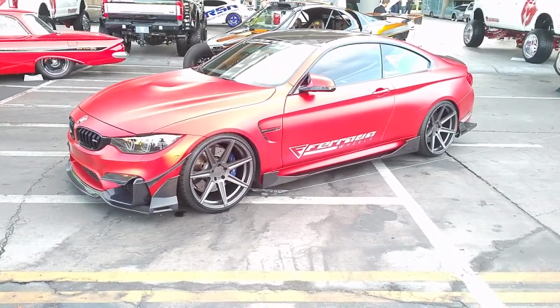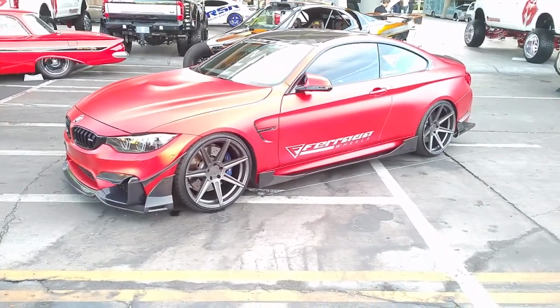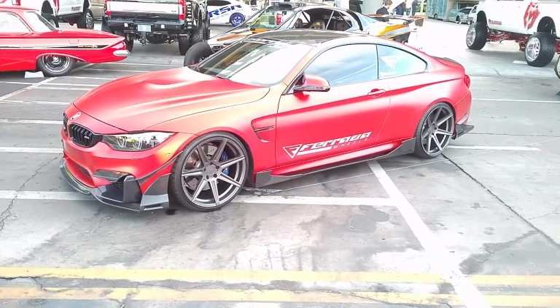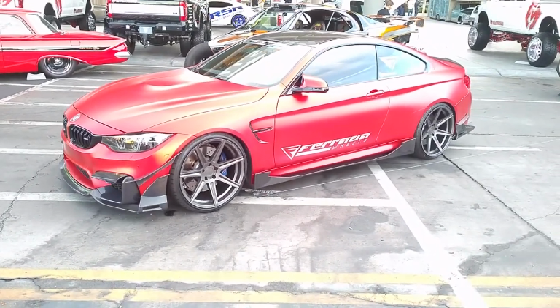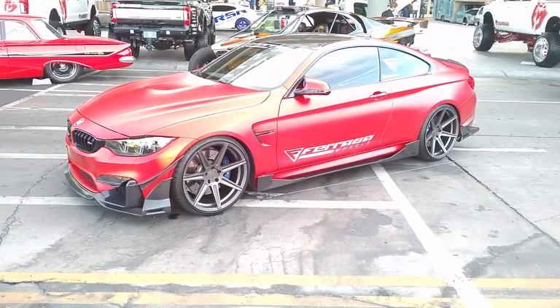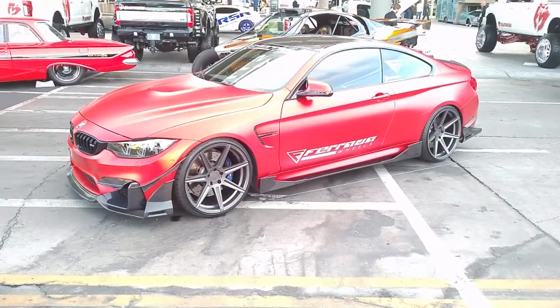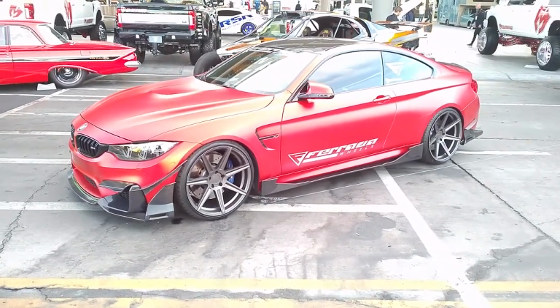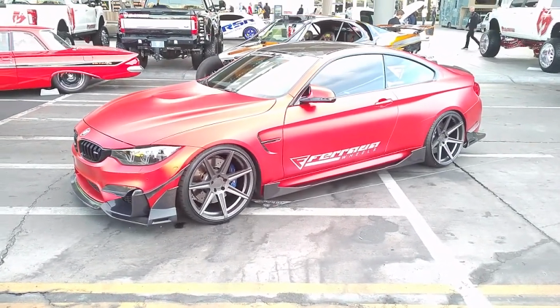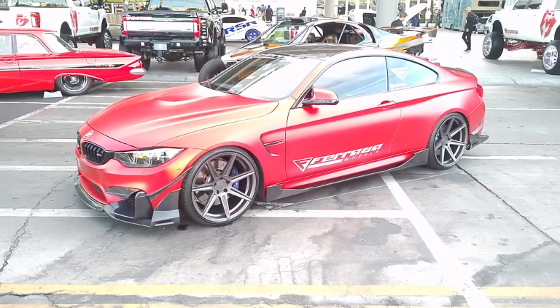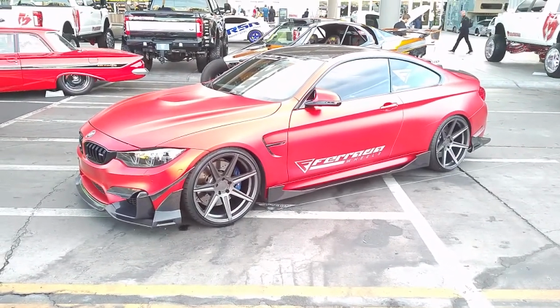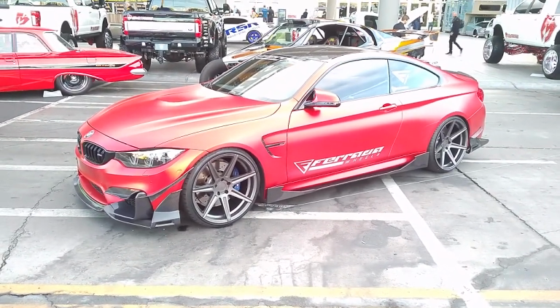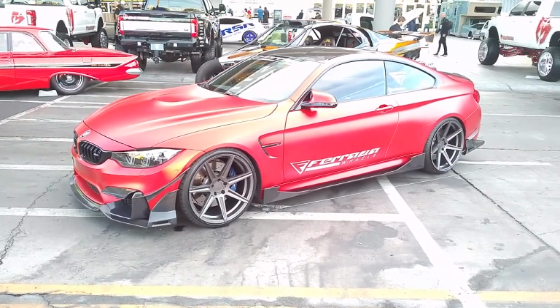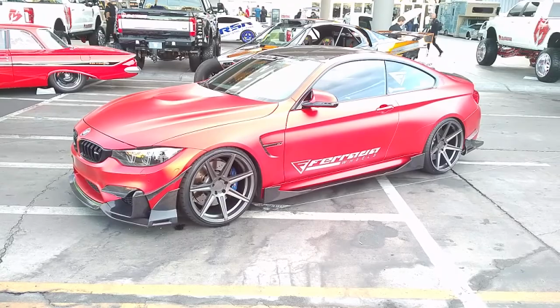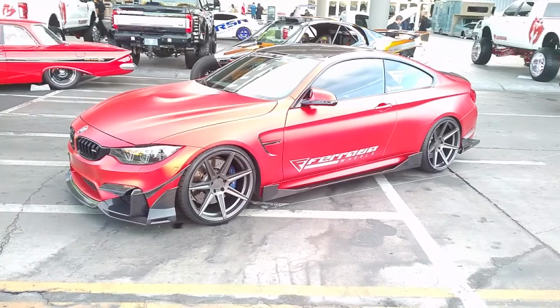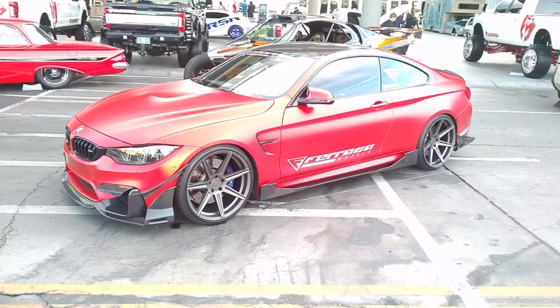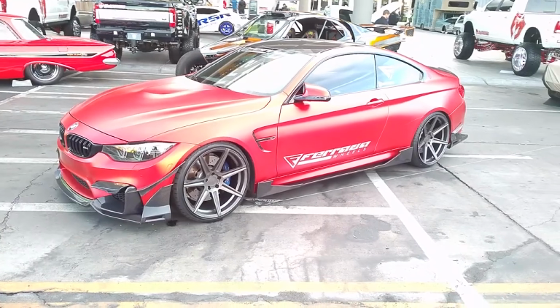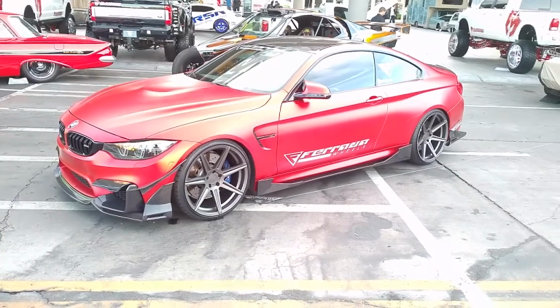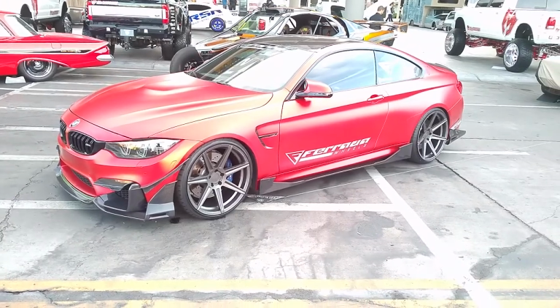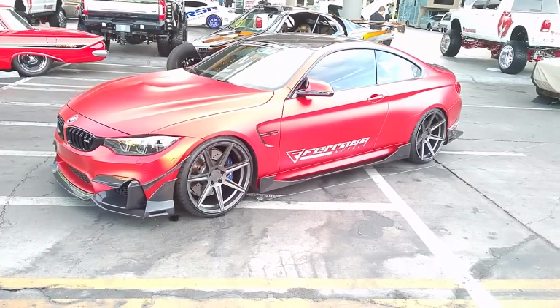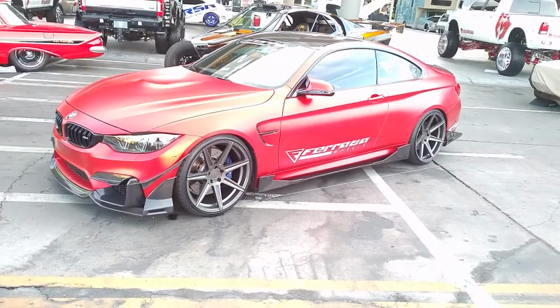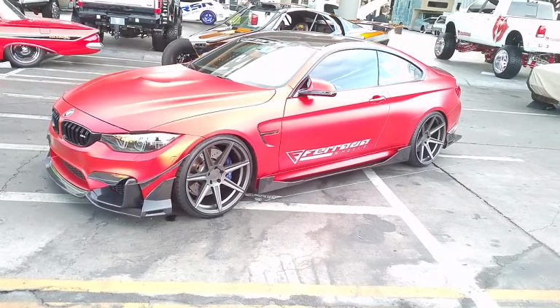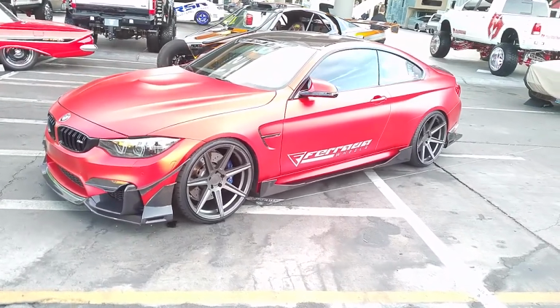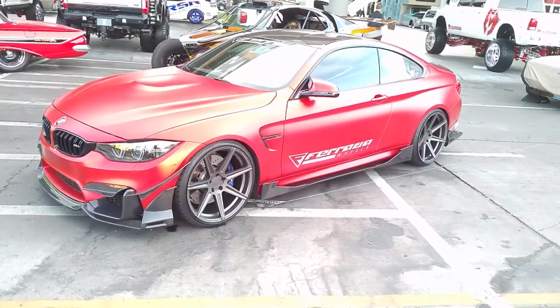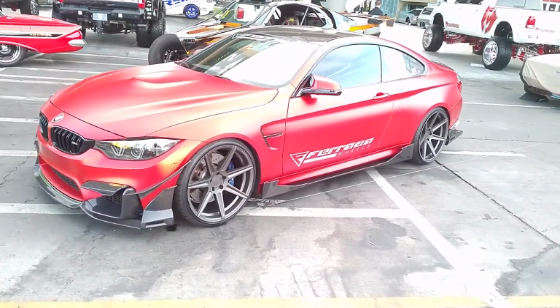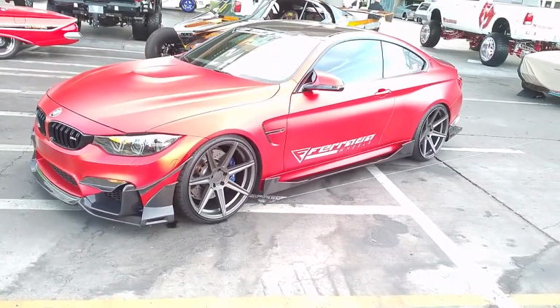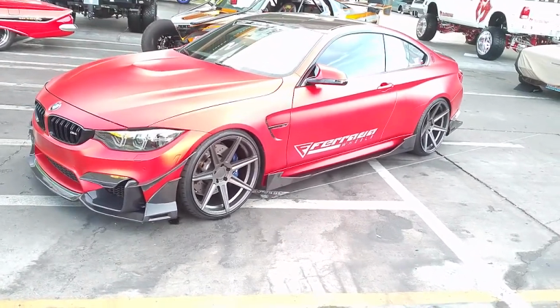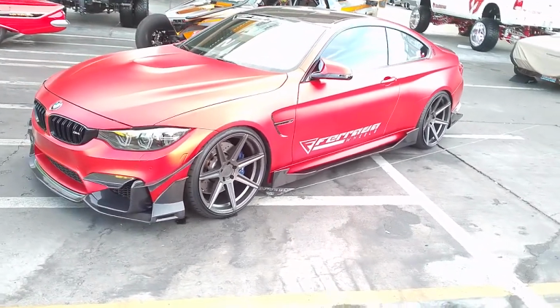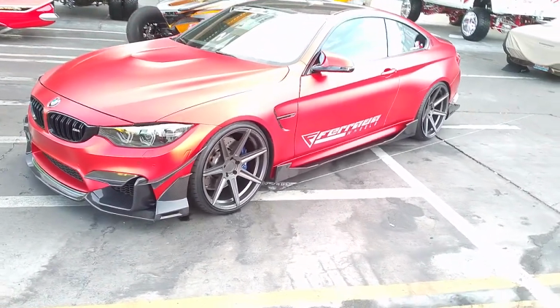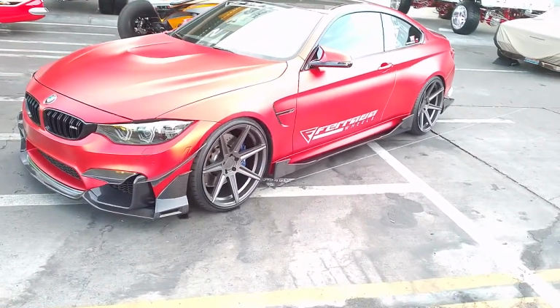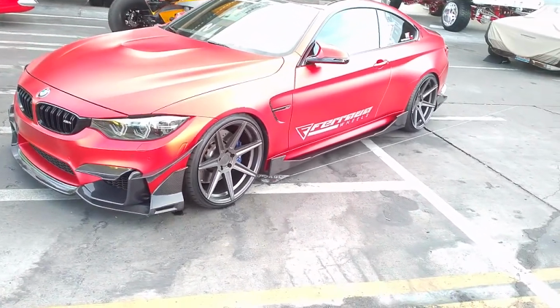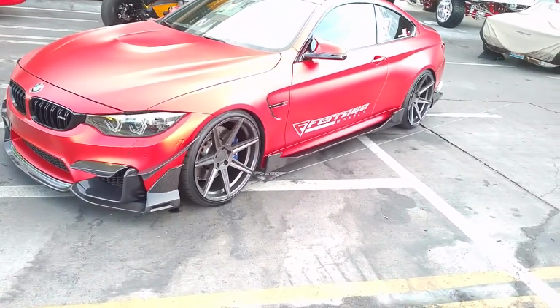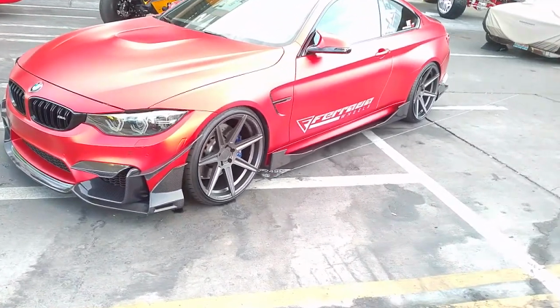If you're watching this on YouTube, be sure to hit the subscribe button. We're gonna bring you everything we can from SEMA this year.